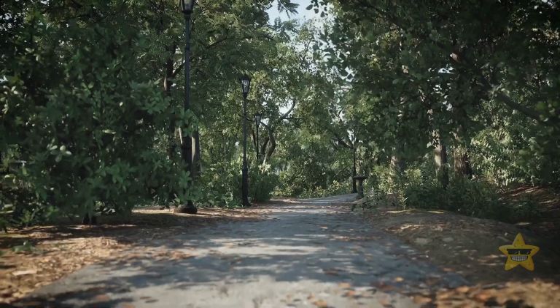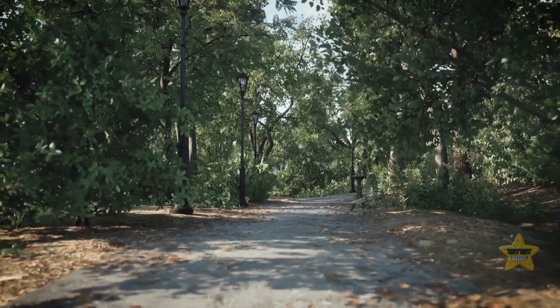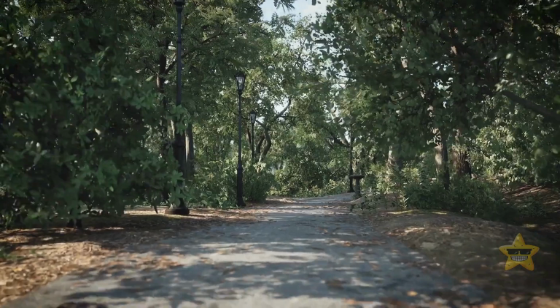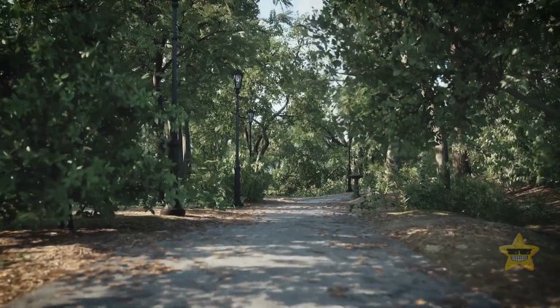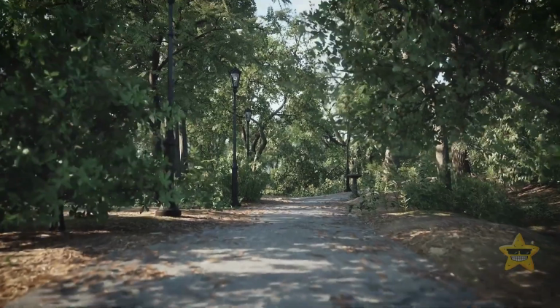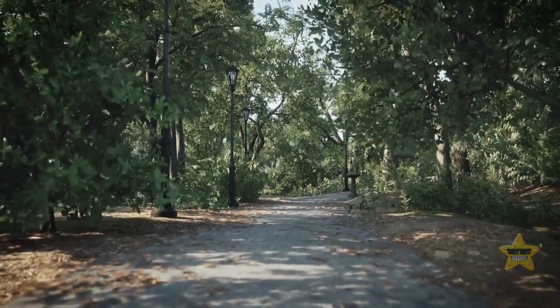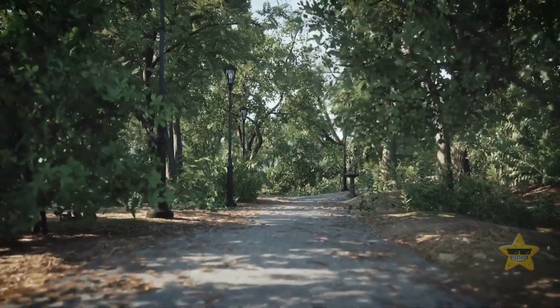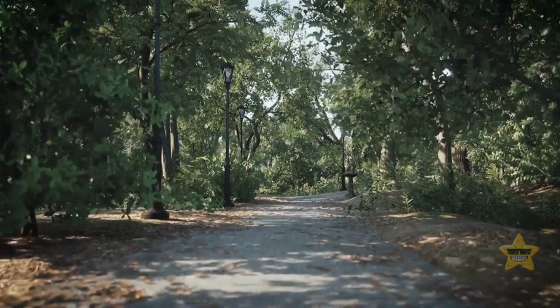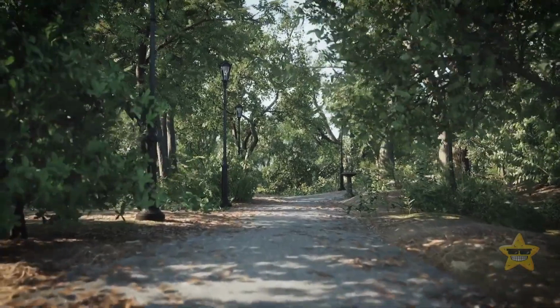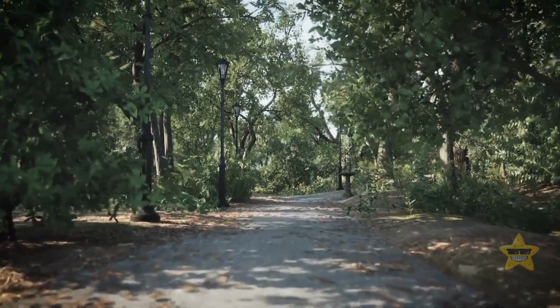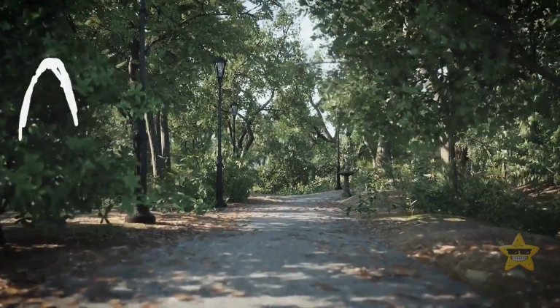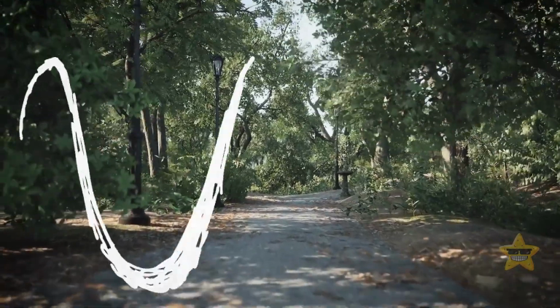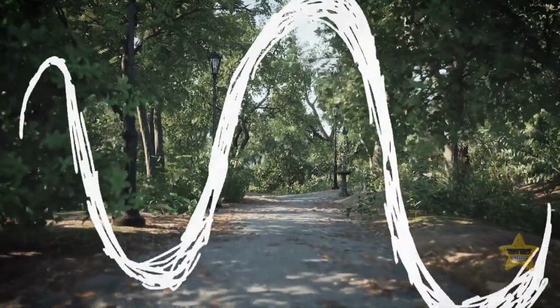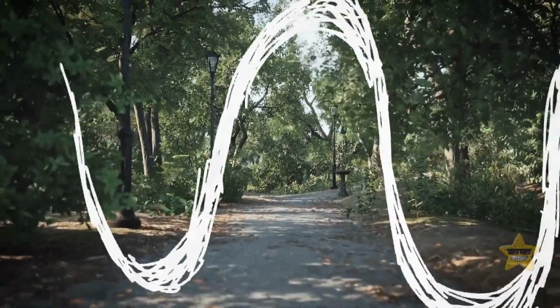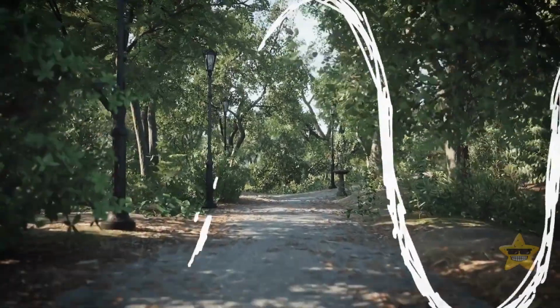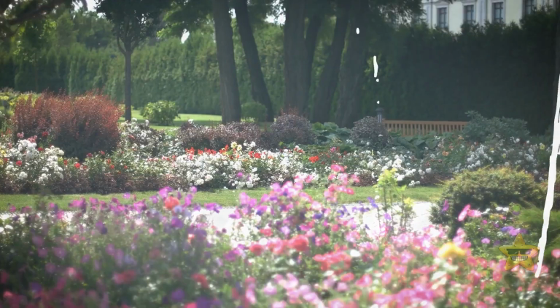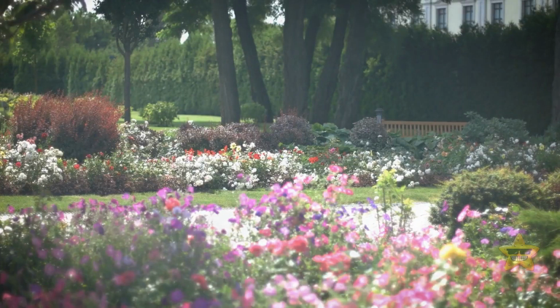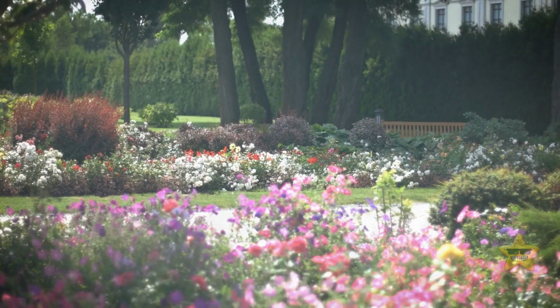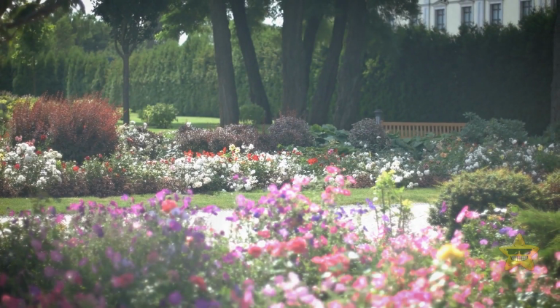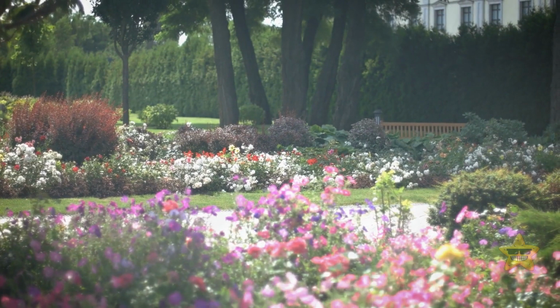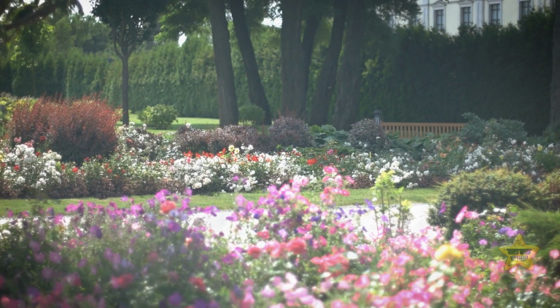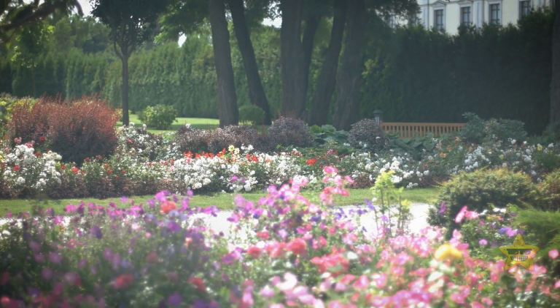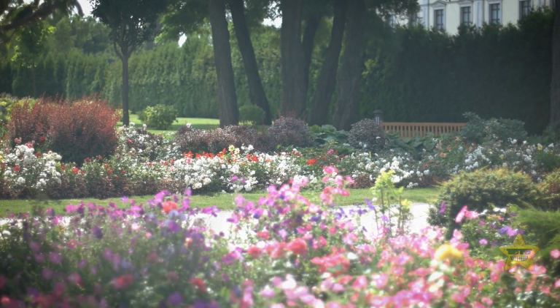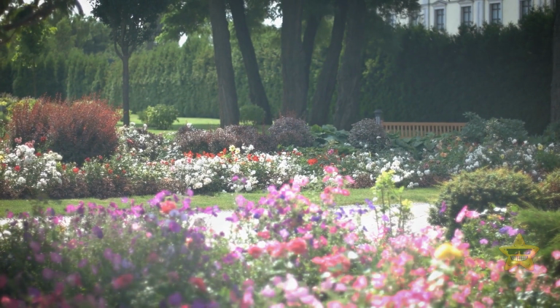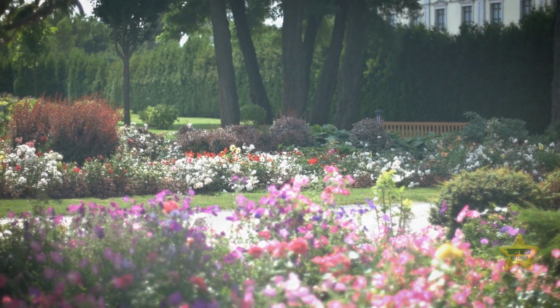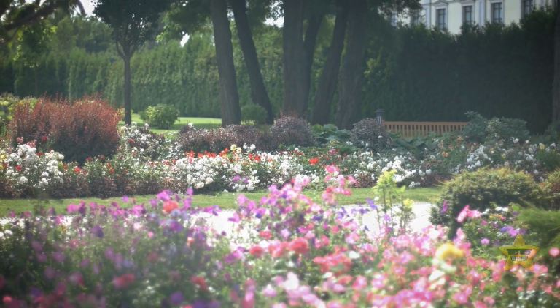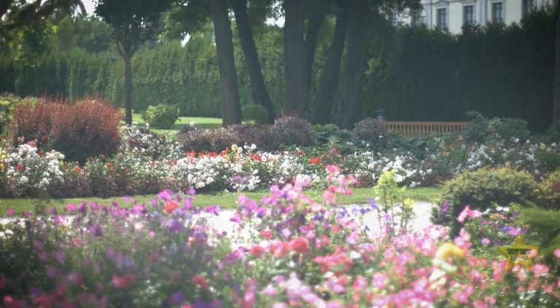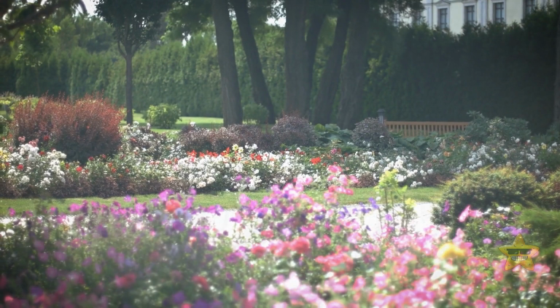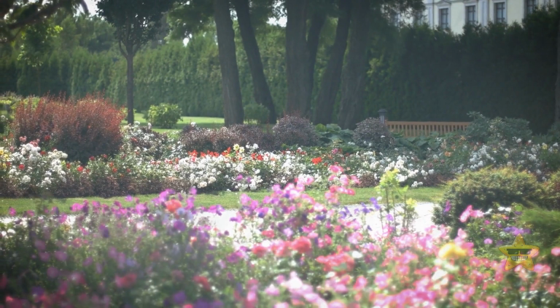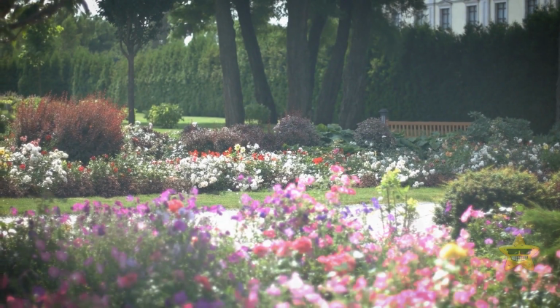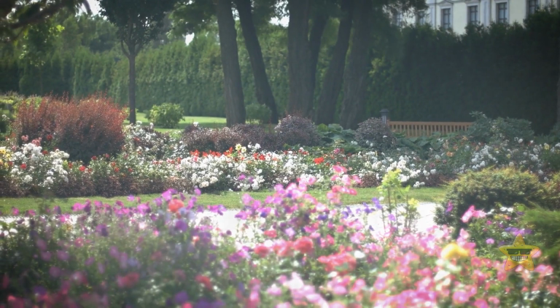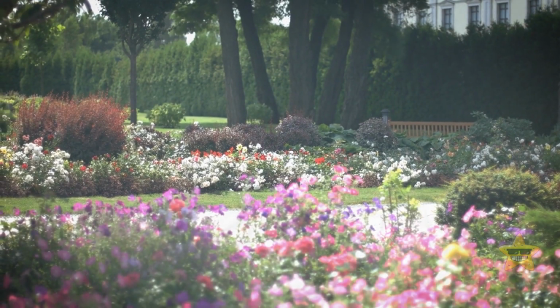Life might not be a walk in the park, but for some people, it is a walk in the garden — literally.